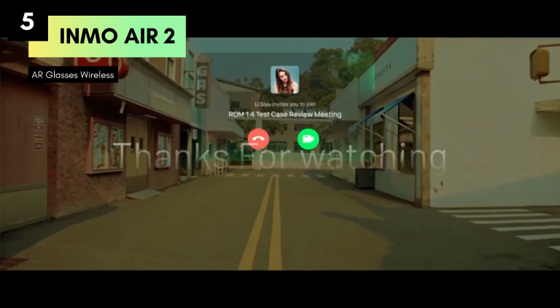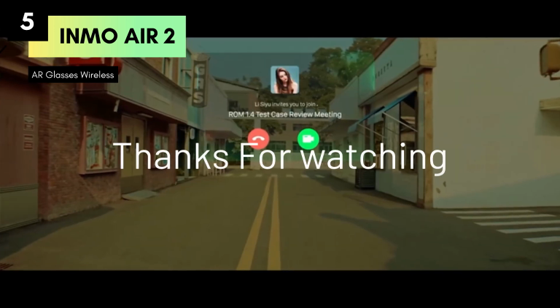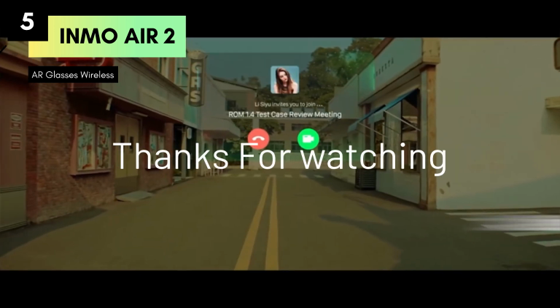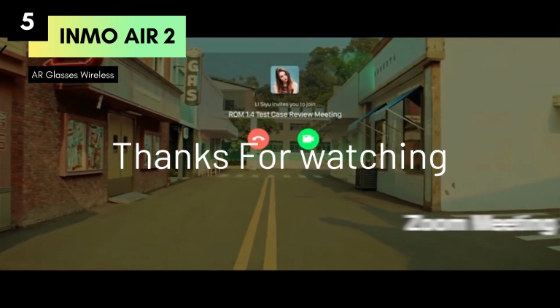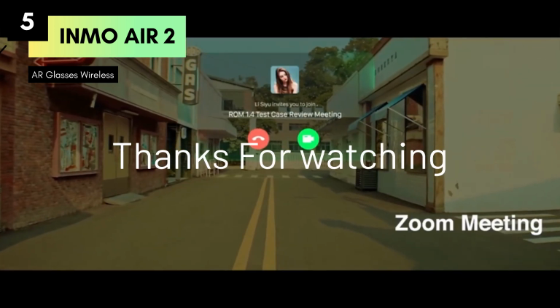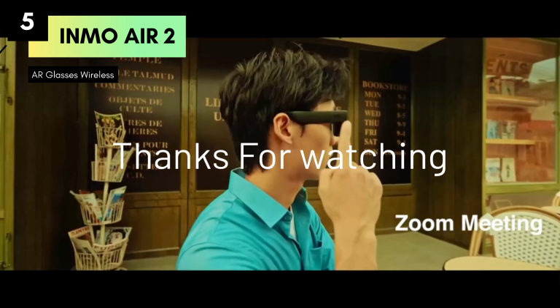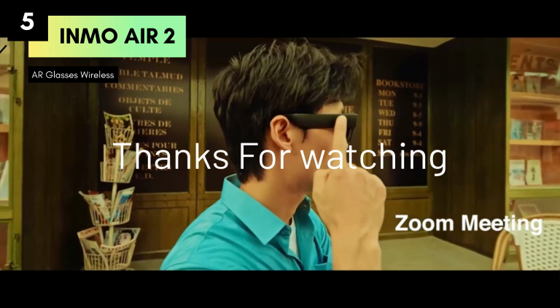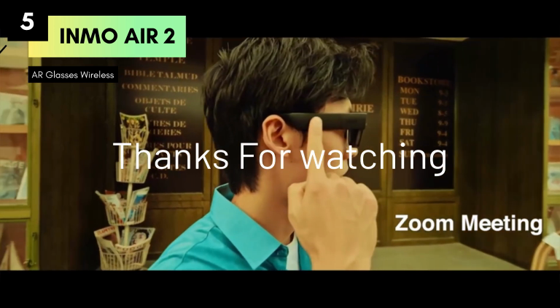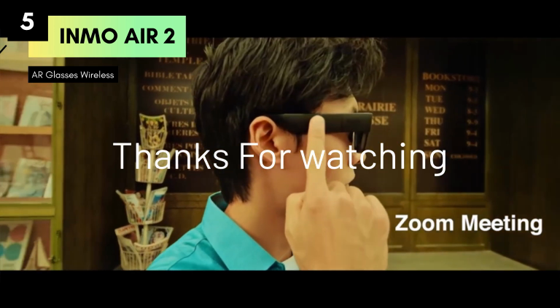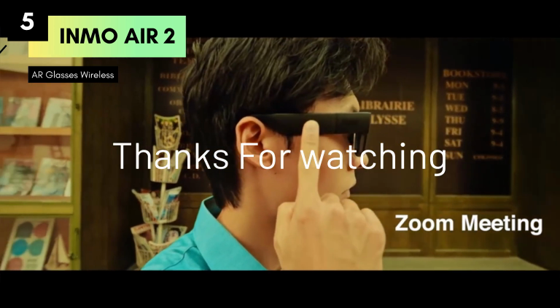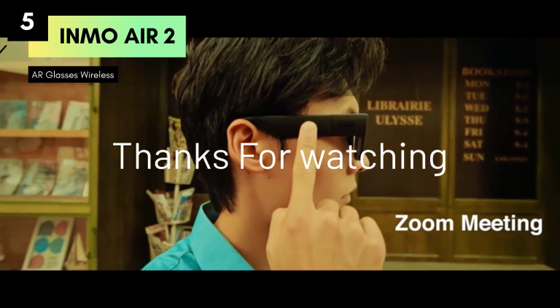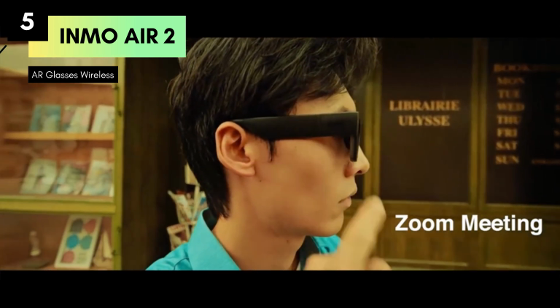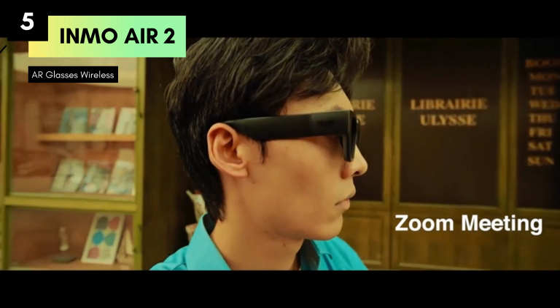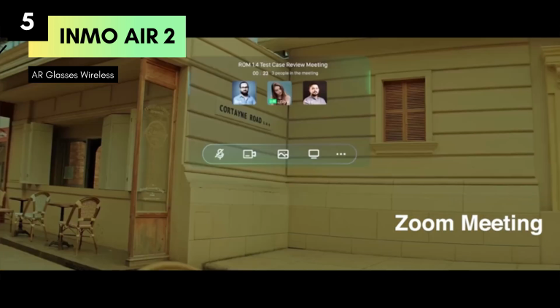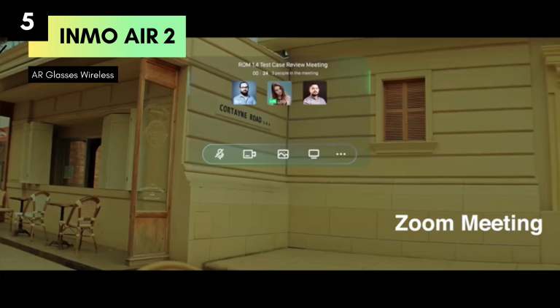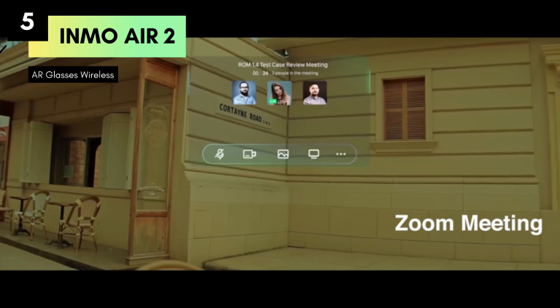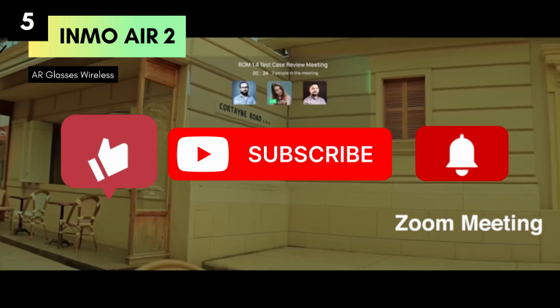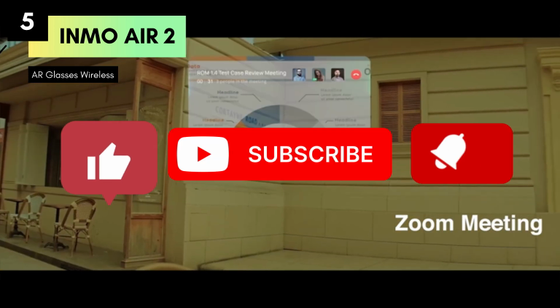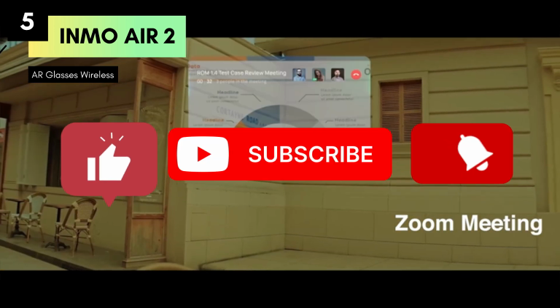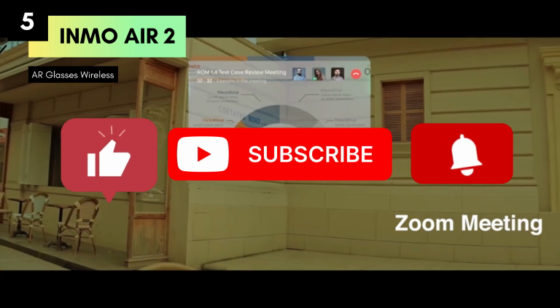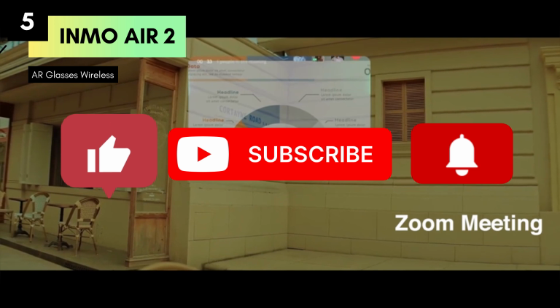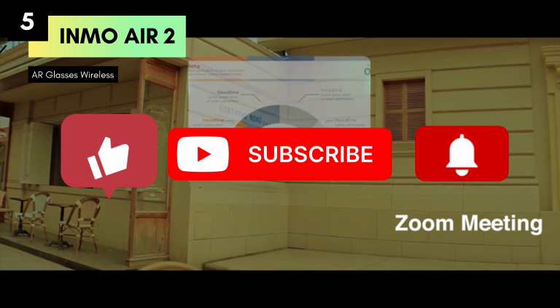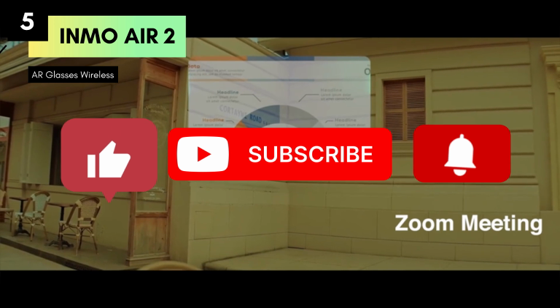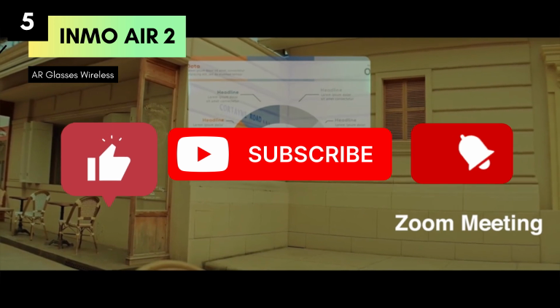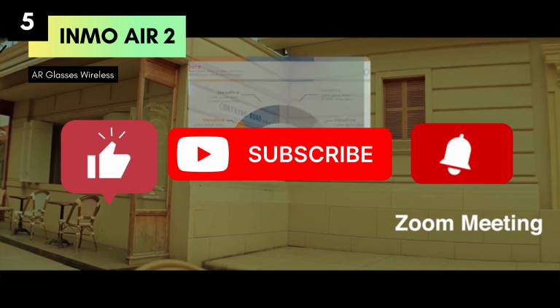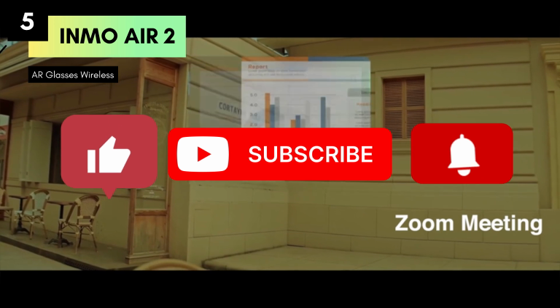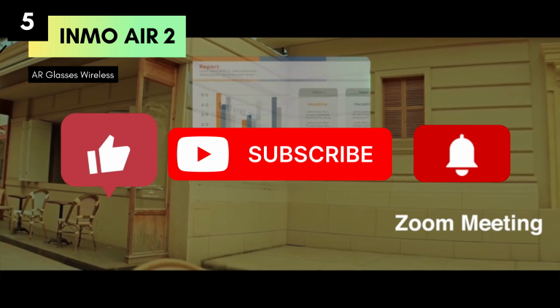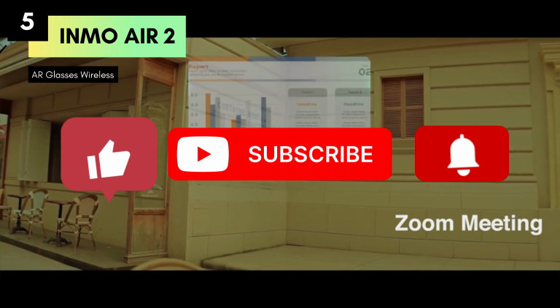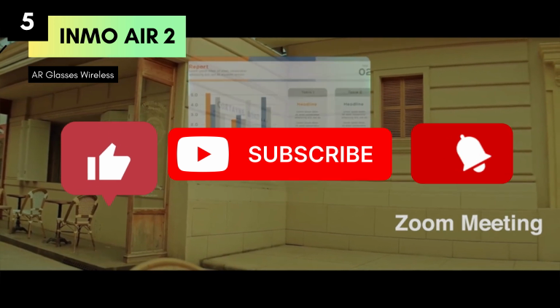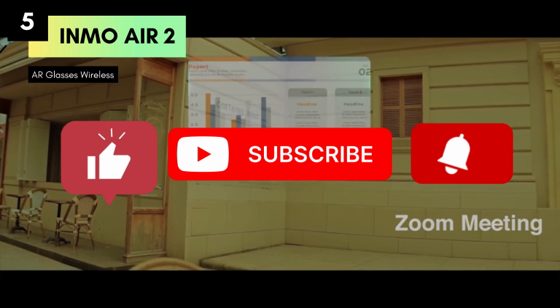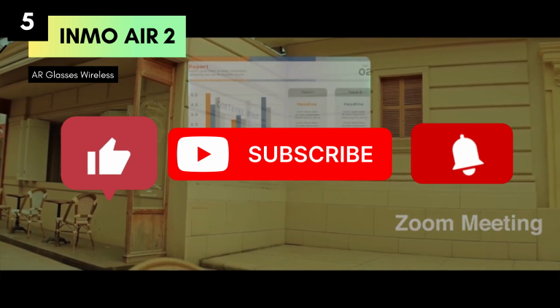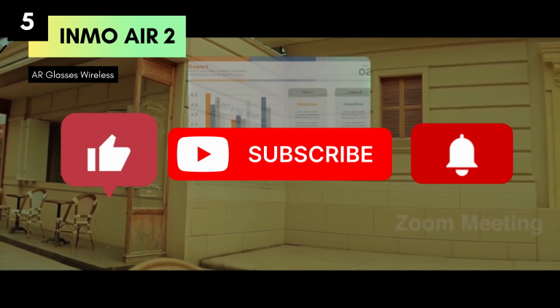Thanks for watching. Don't forget to like, subscribe, and hit the bell for more reviews.